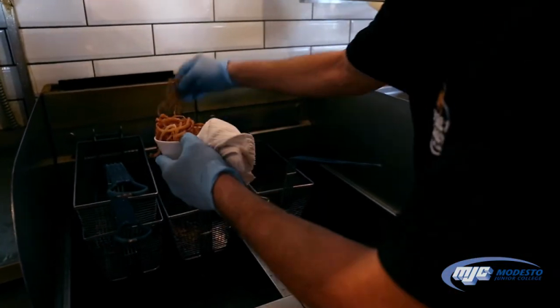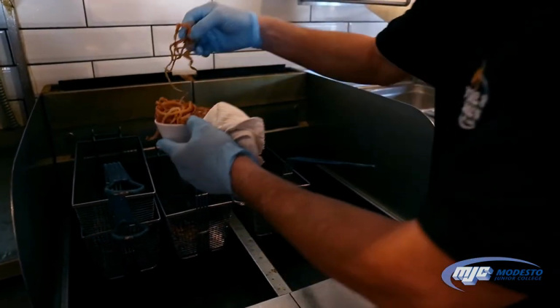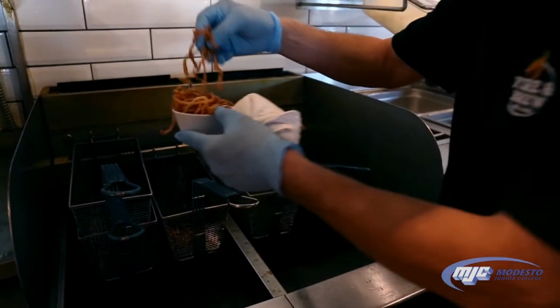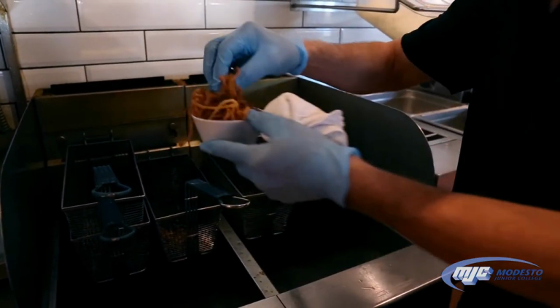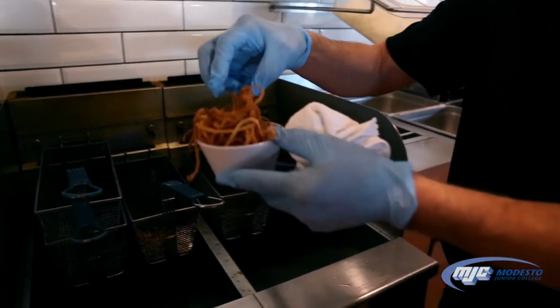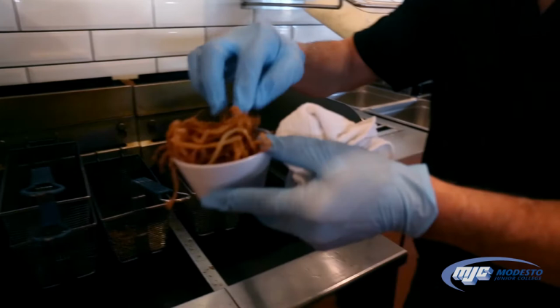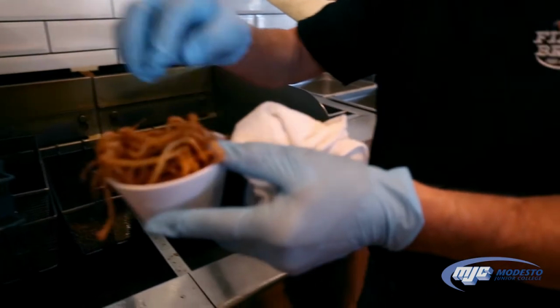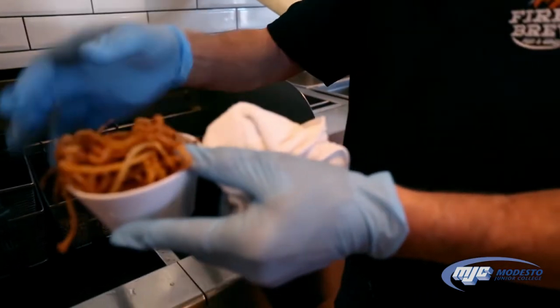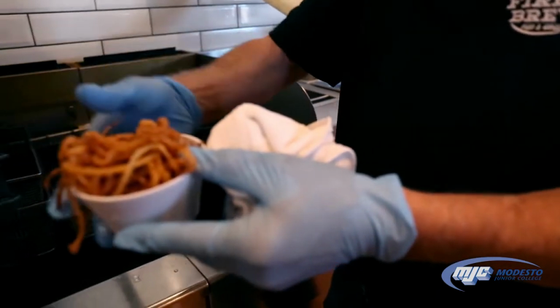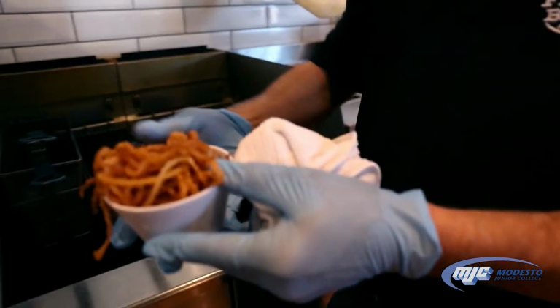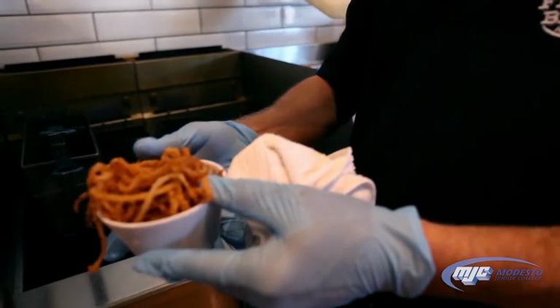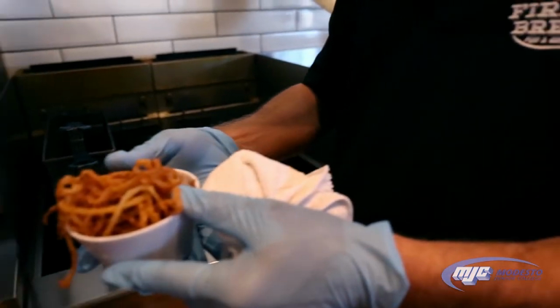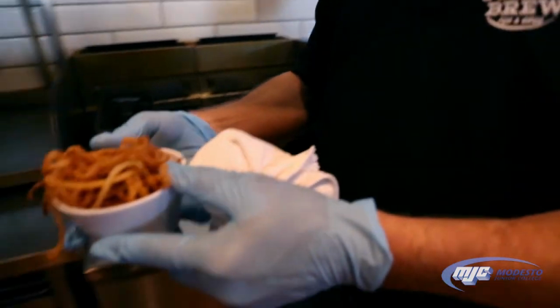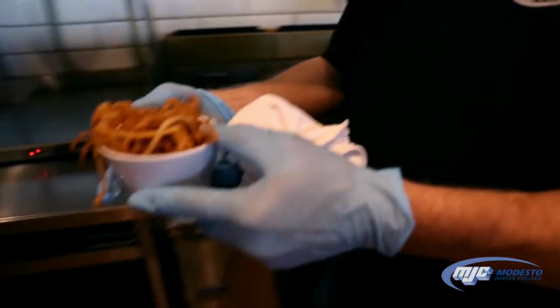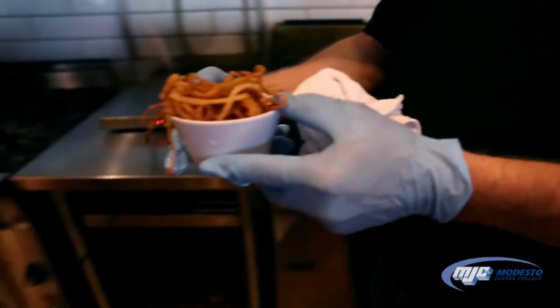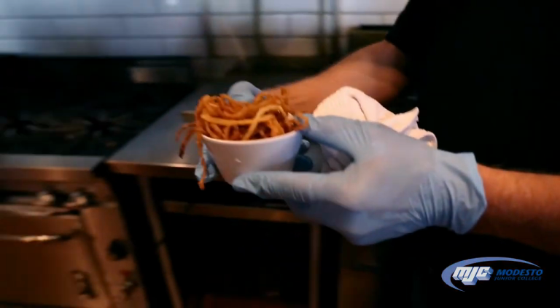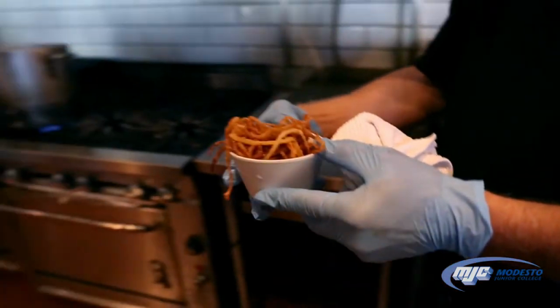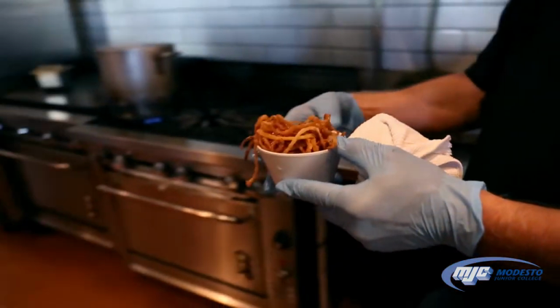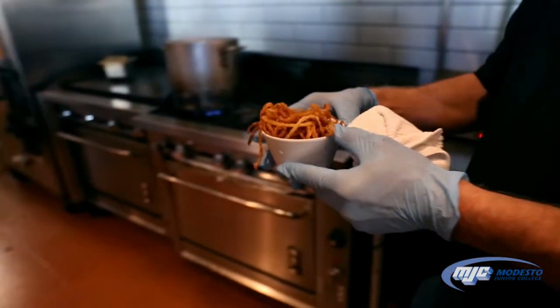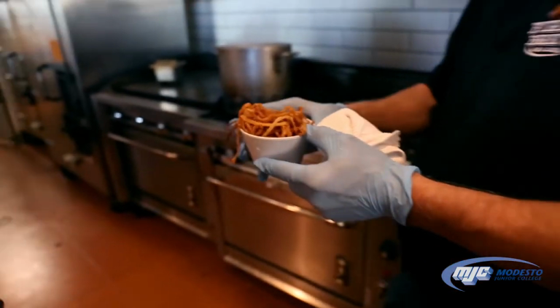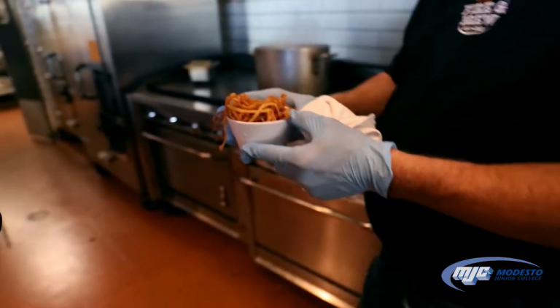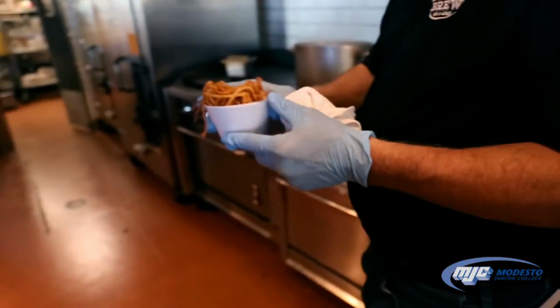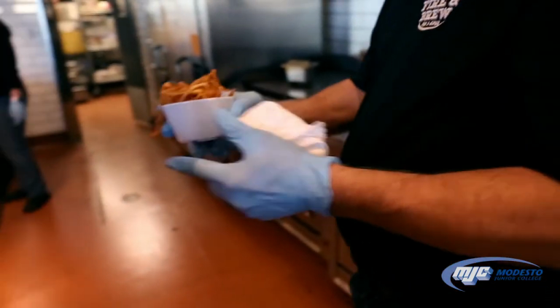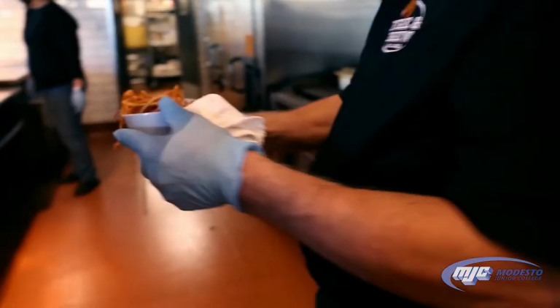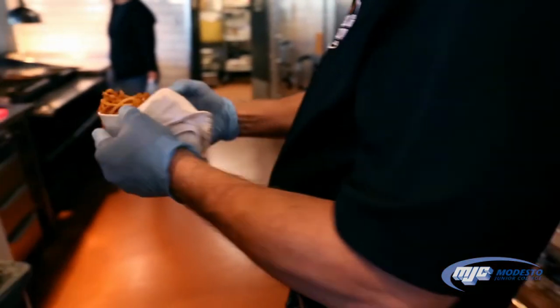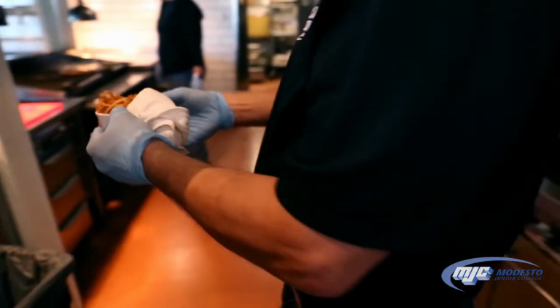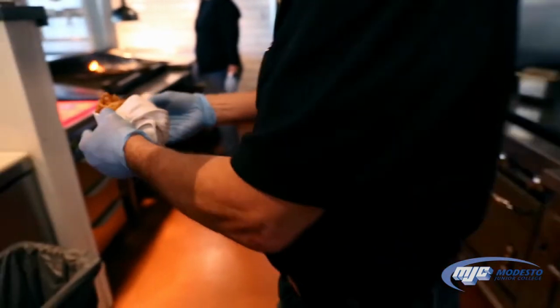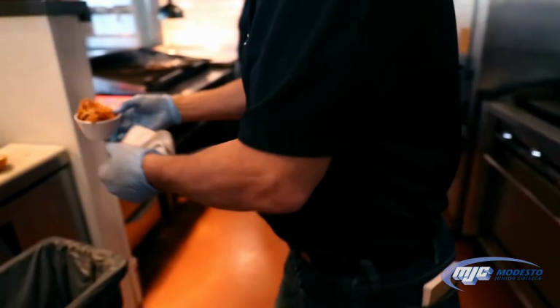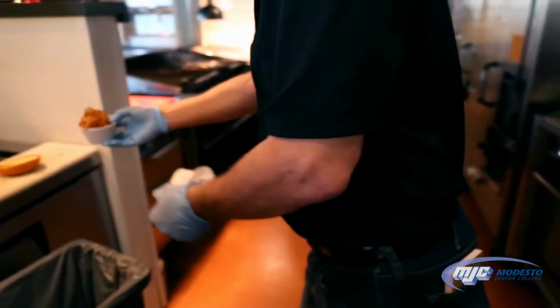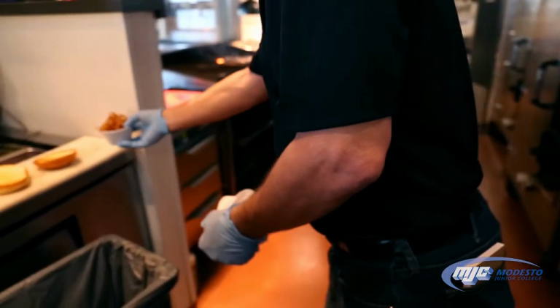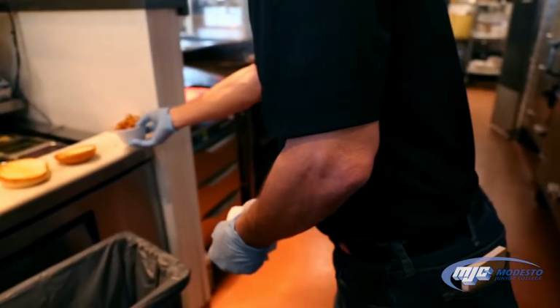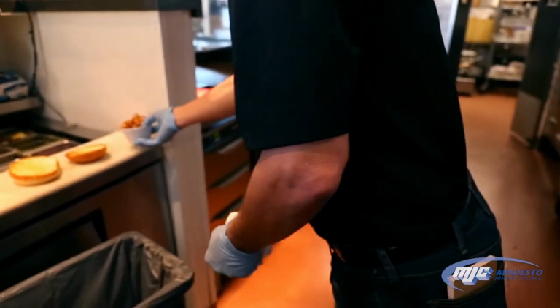Behind the strands, we're on the burner.